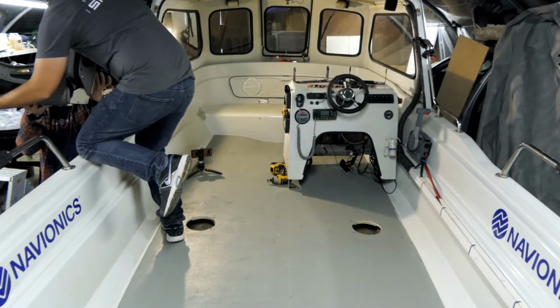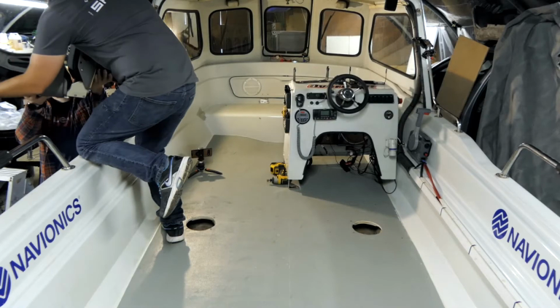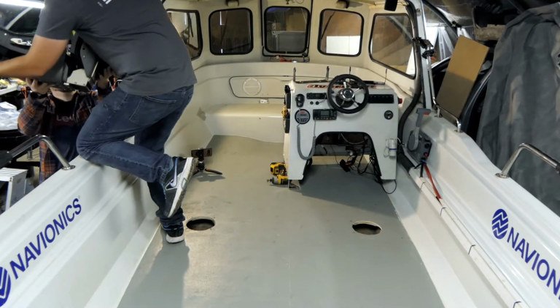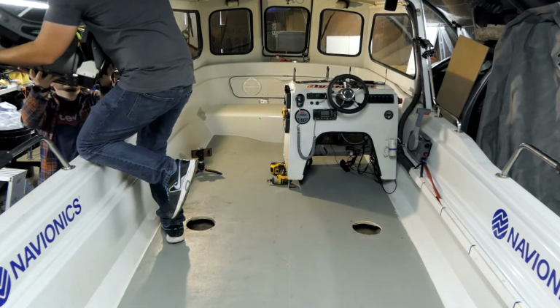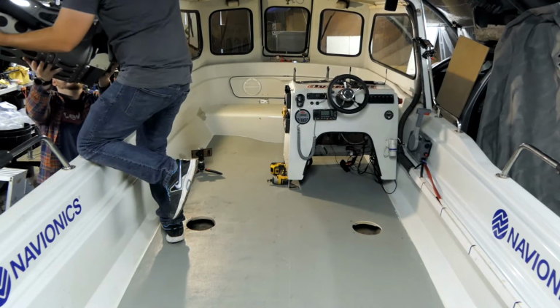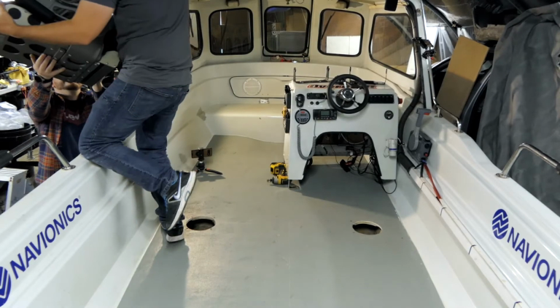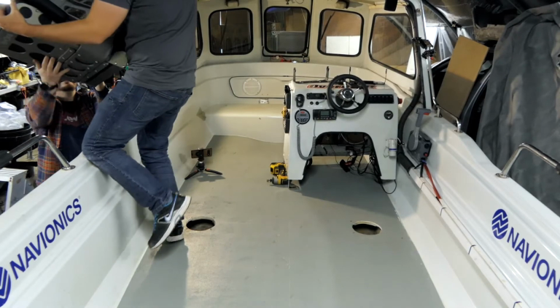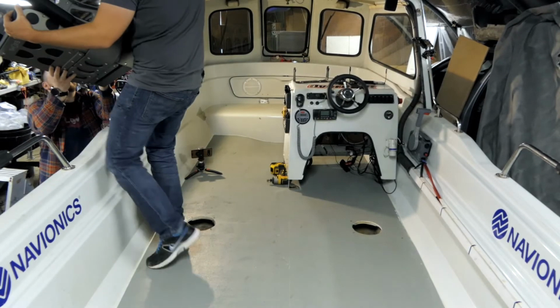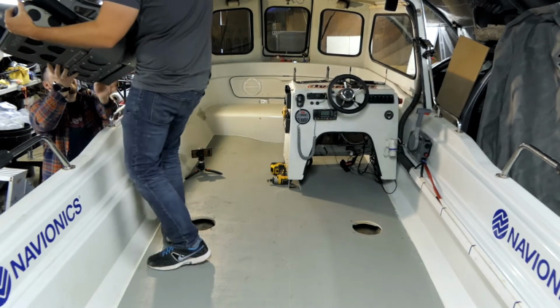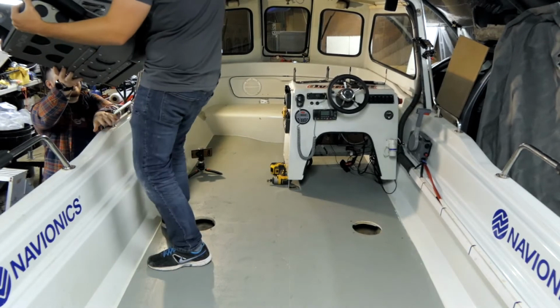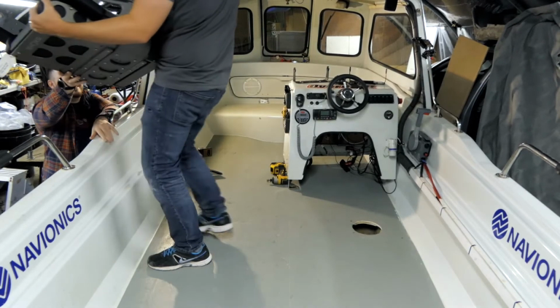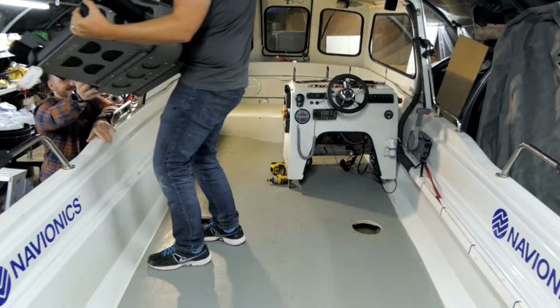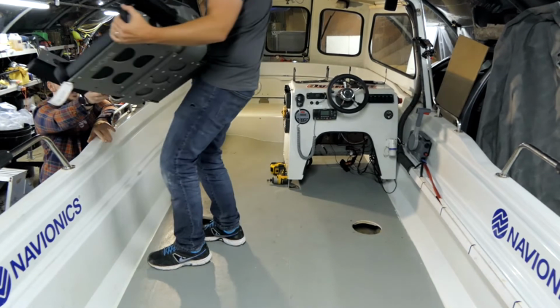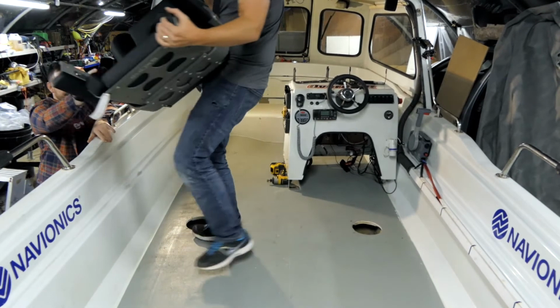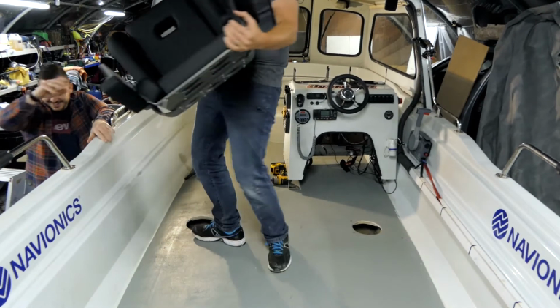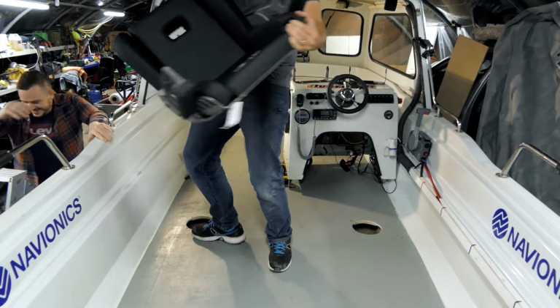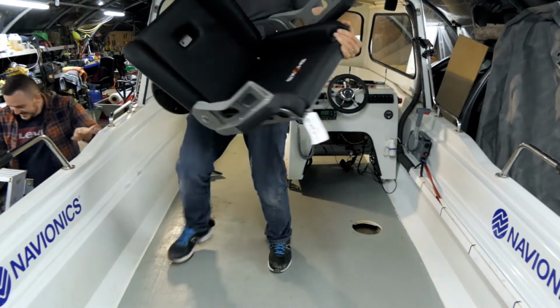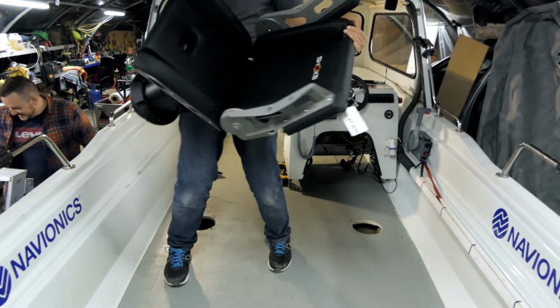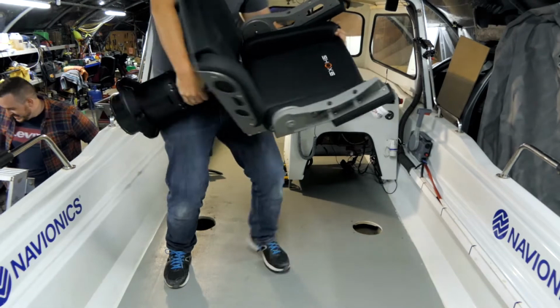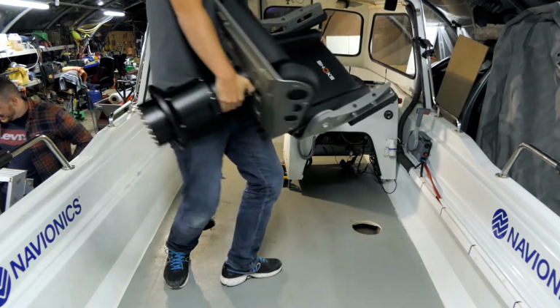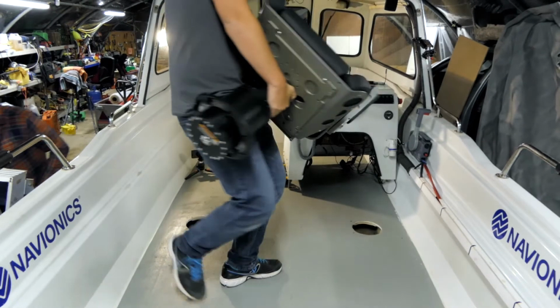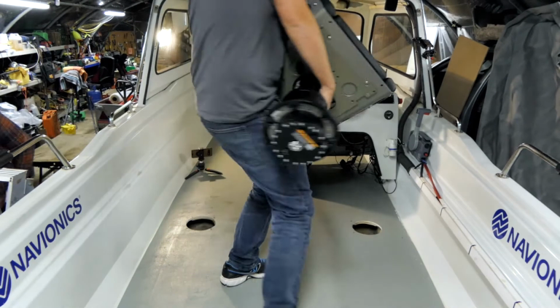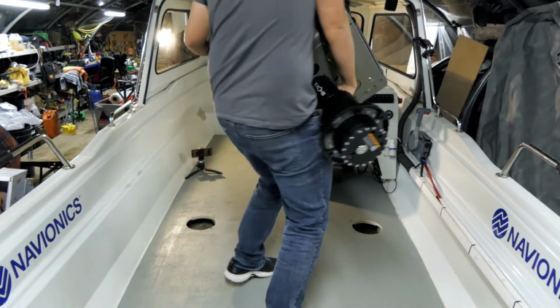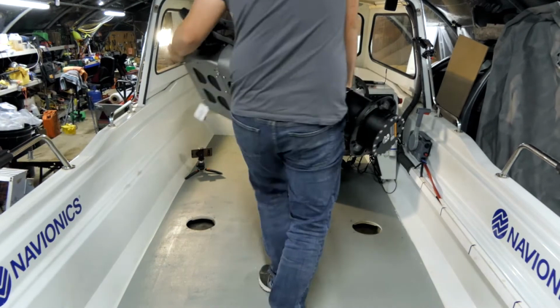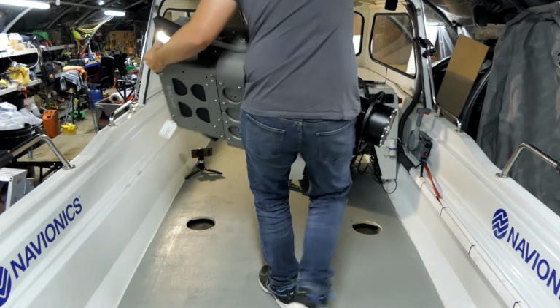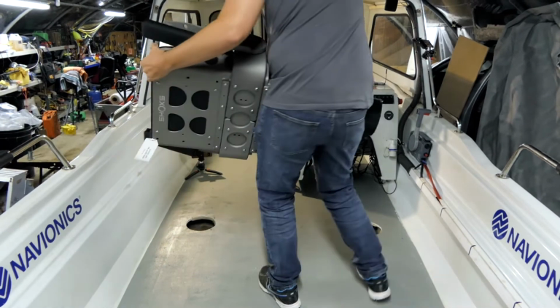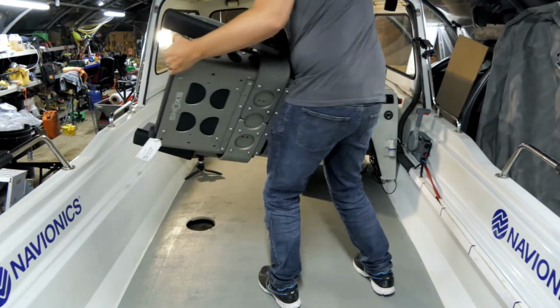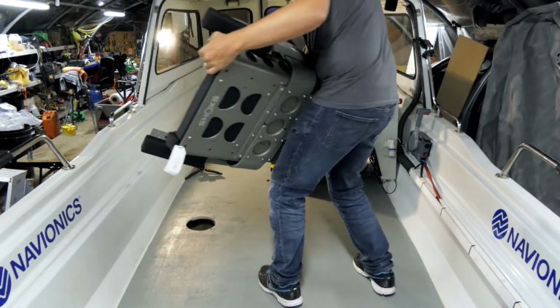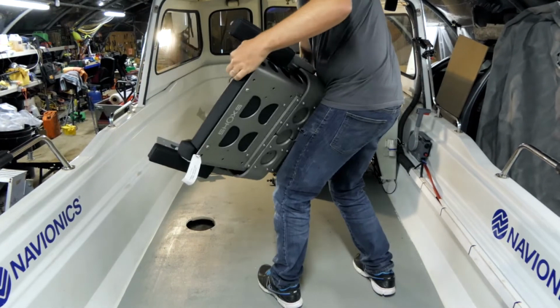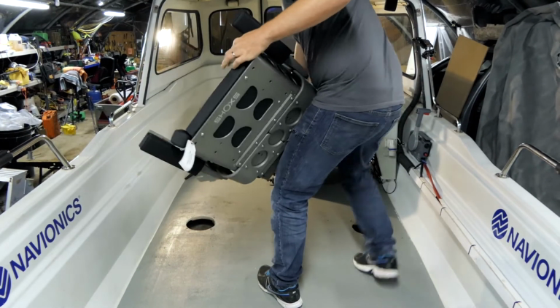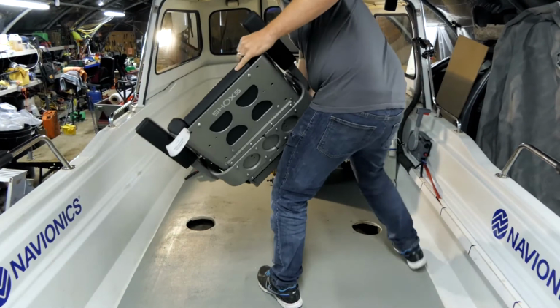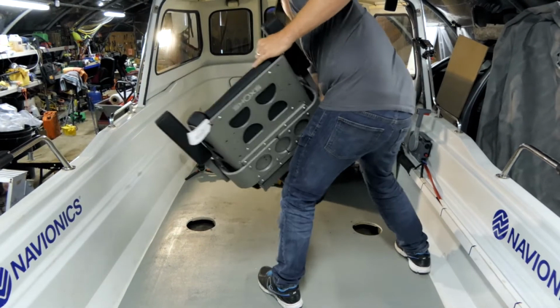They're so heavy — you can tell they're made for the military. Hopefully the boat will float with them on!